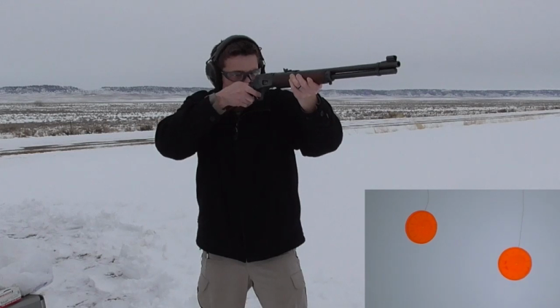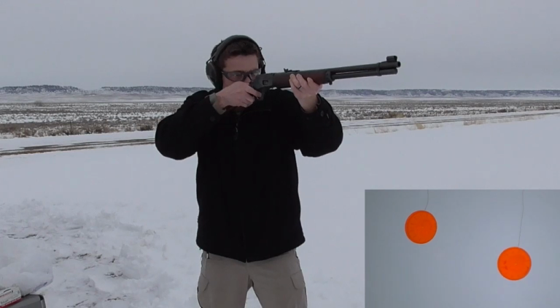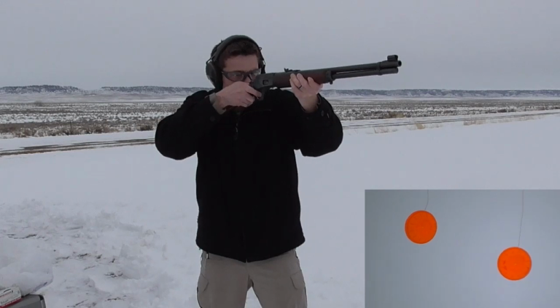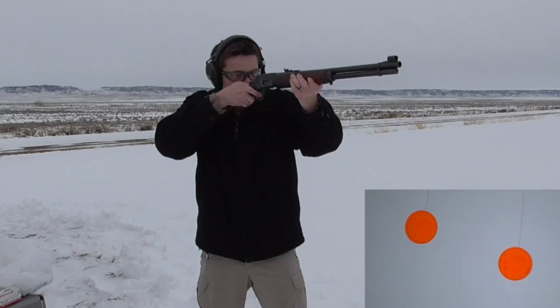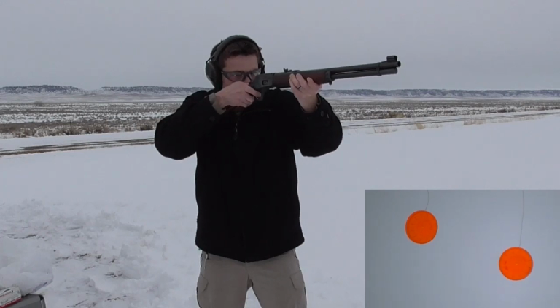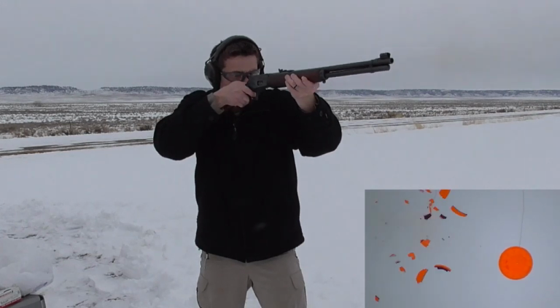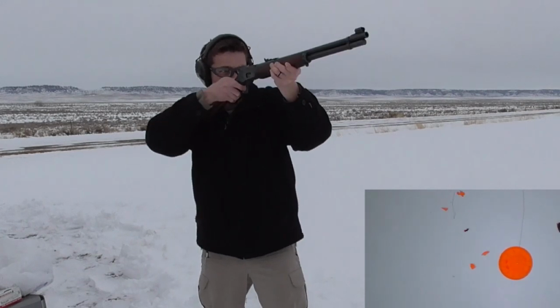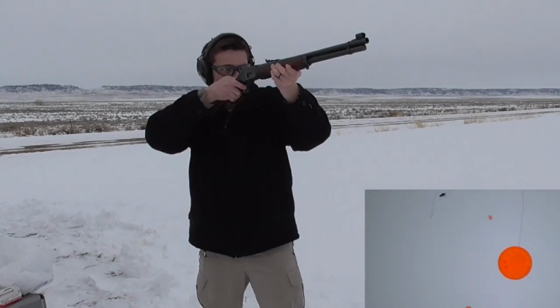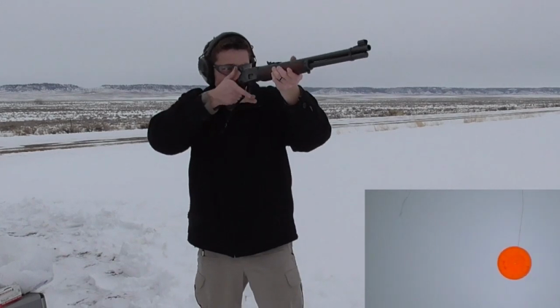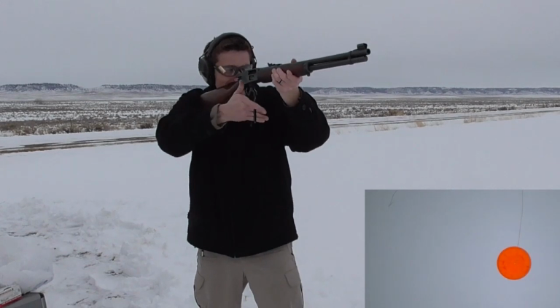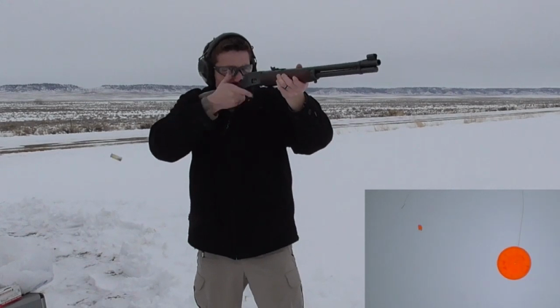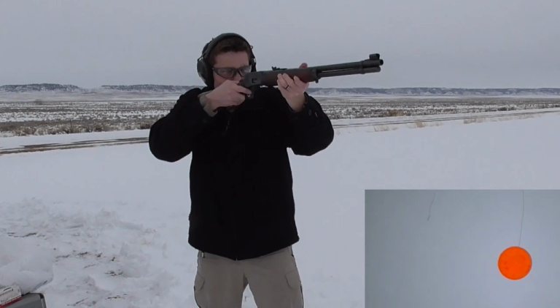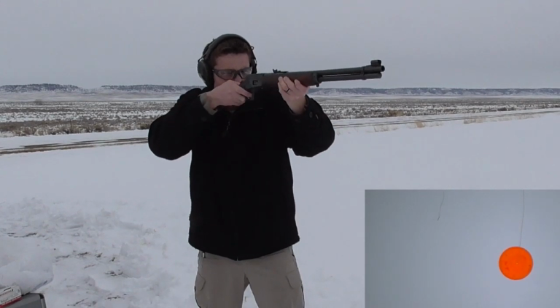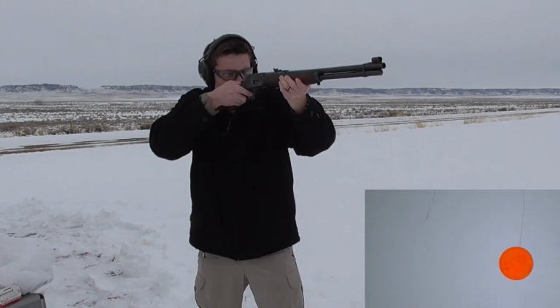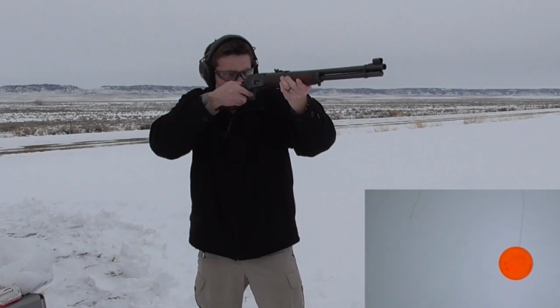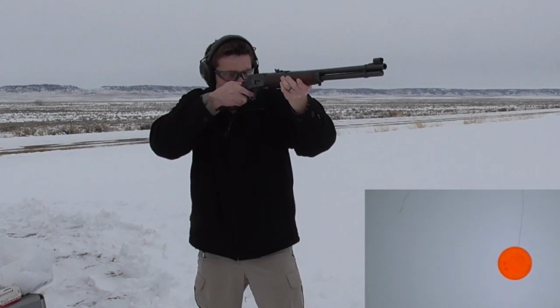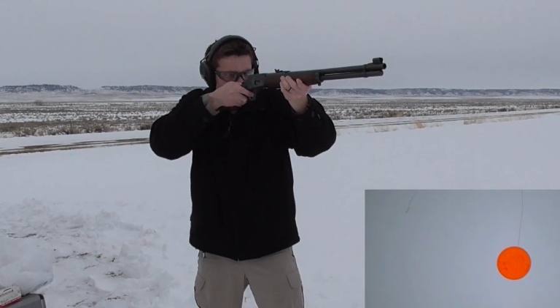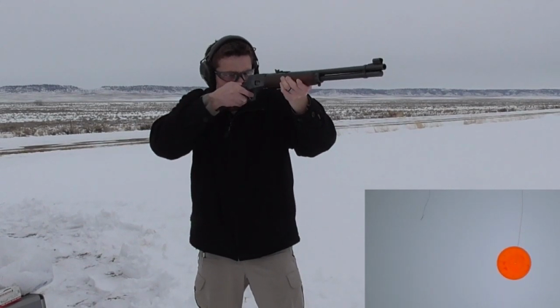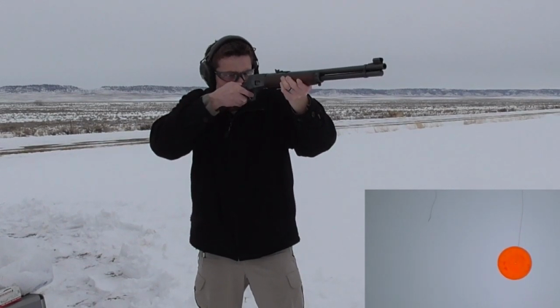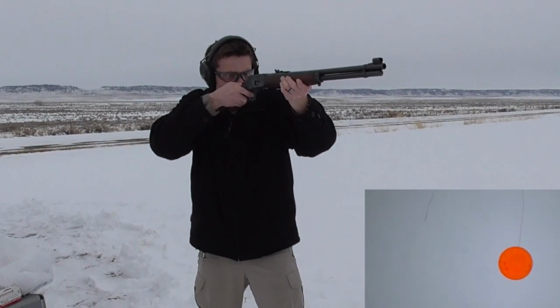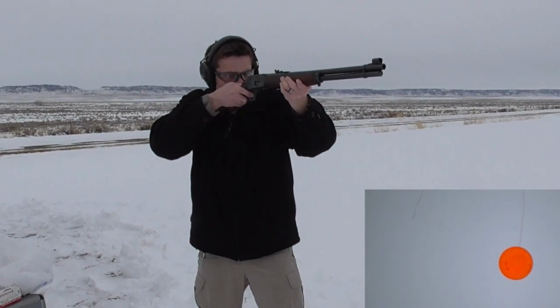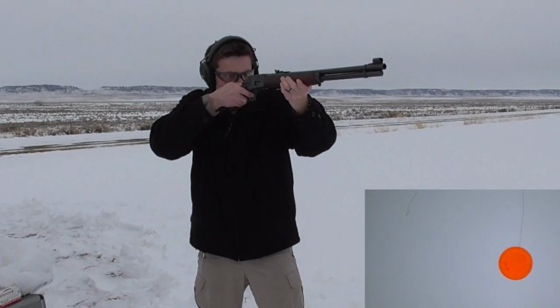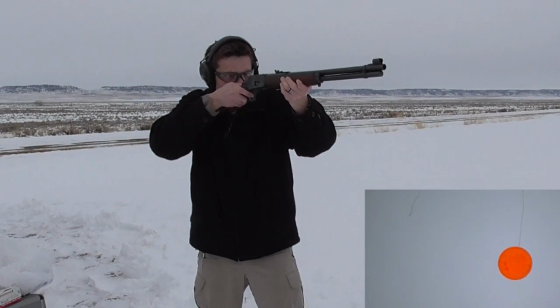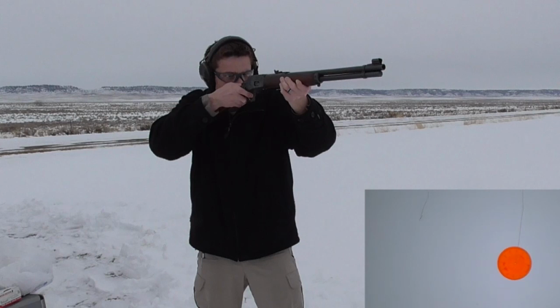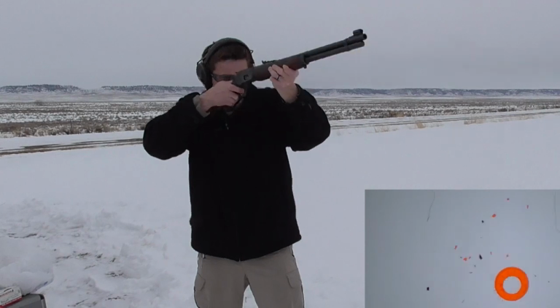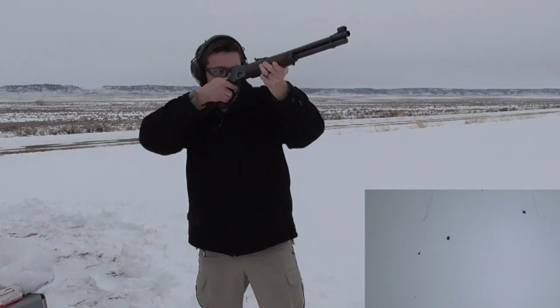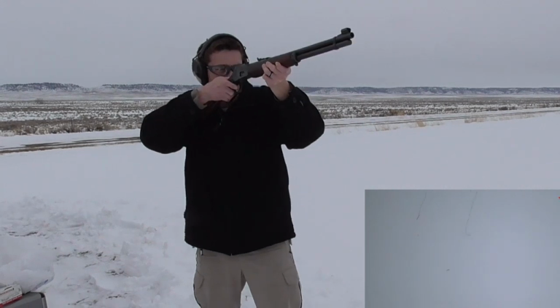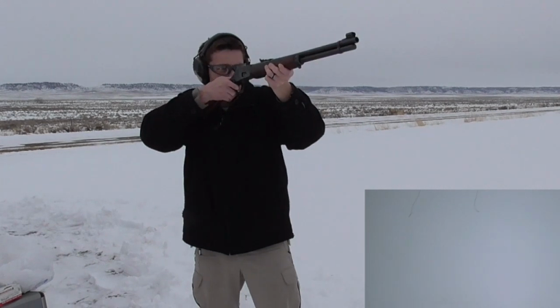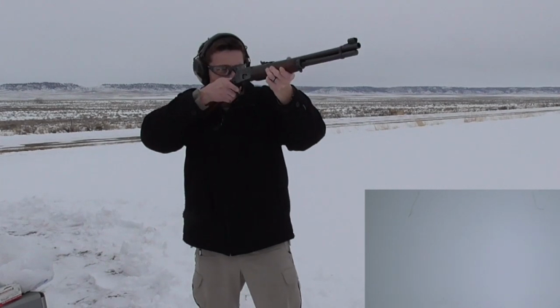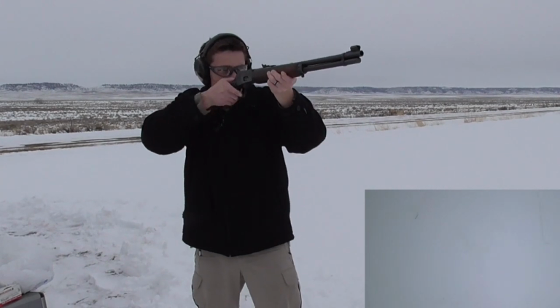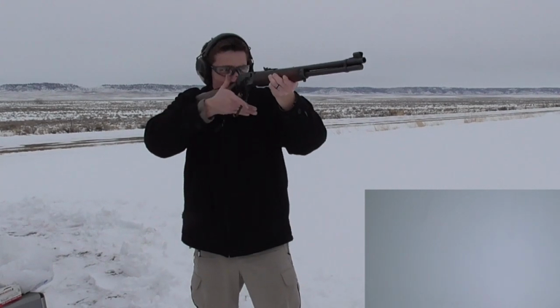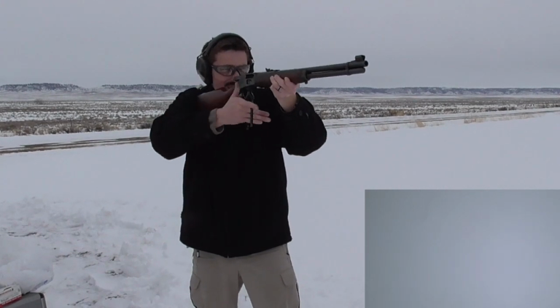Hello, this is Chase Blodgy. Thank you for tuning in to my channel. Today we're going to take a look at the Marlin 1894.